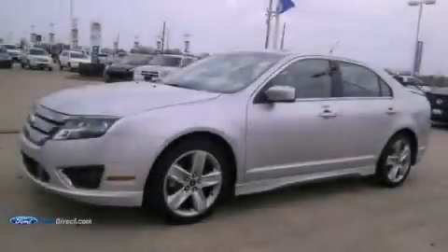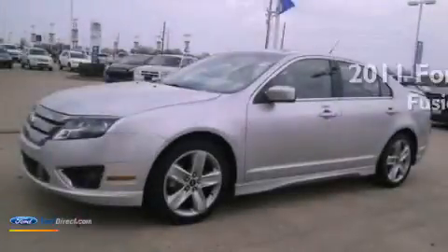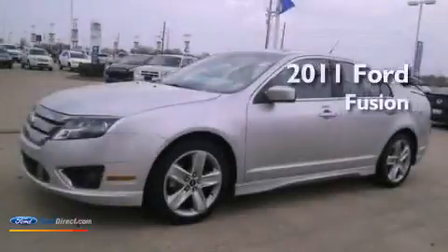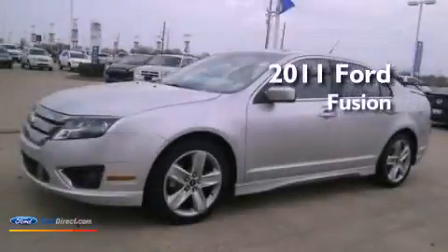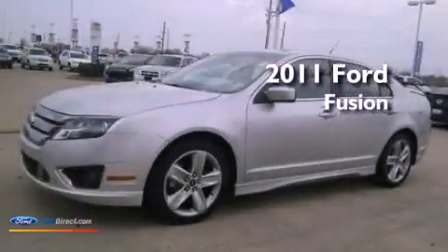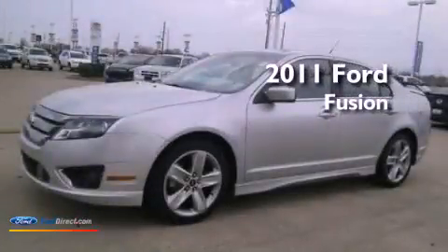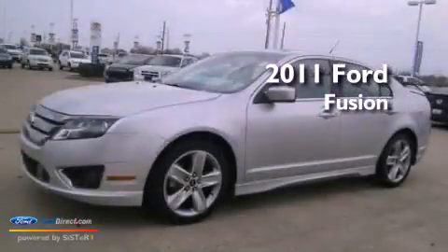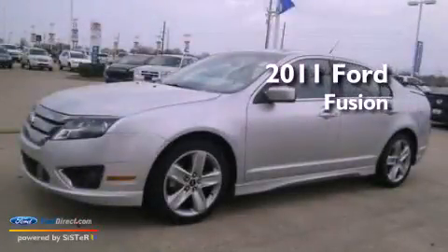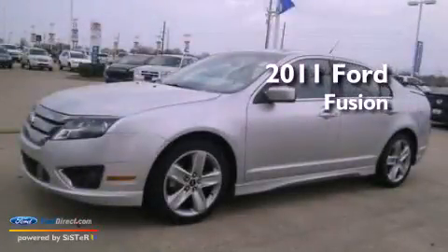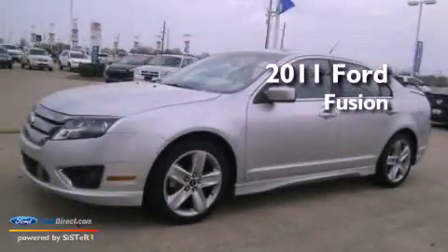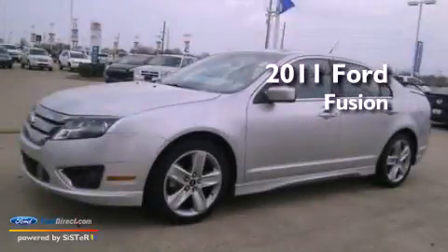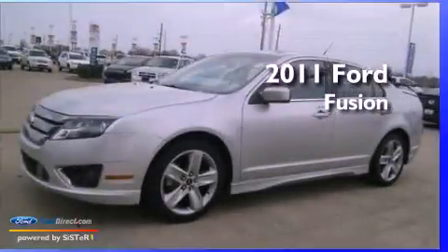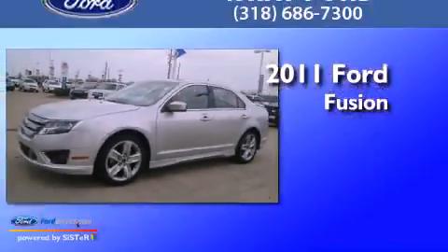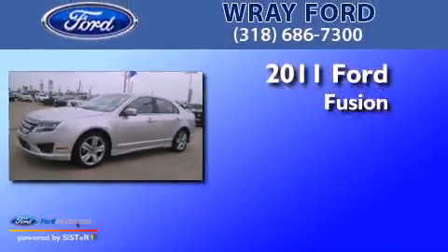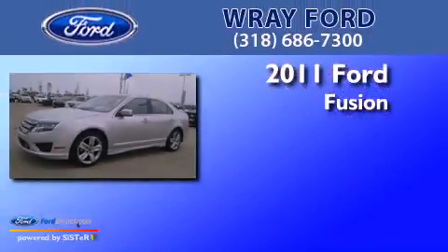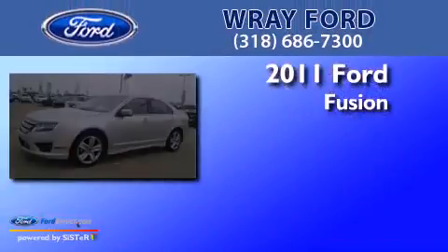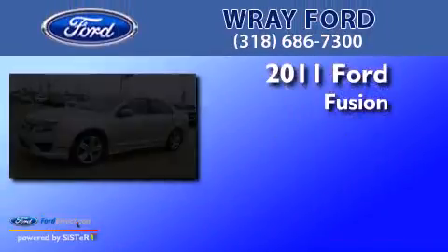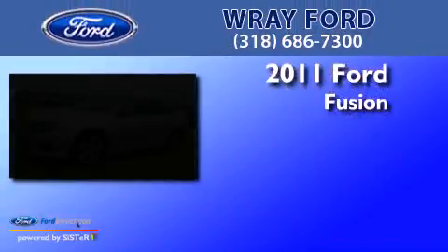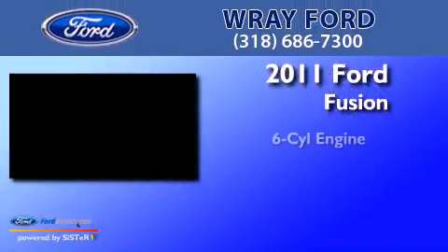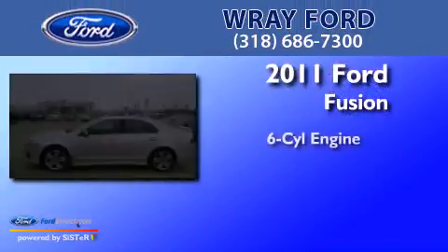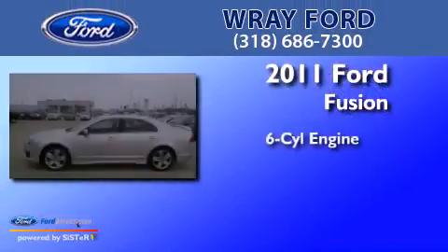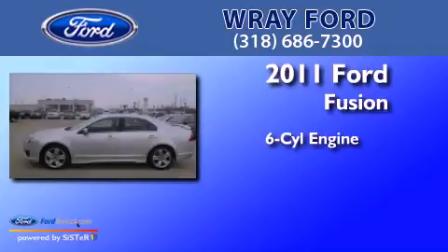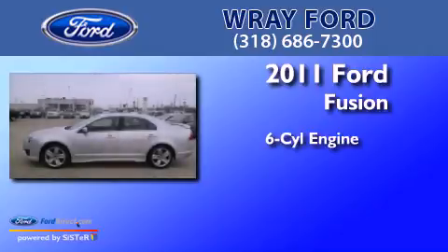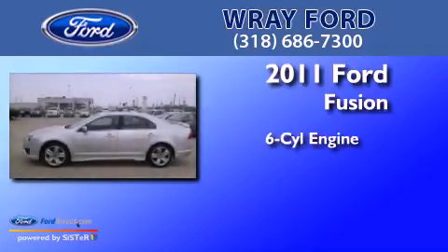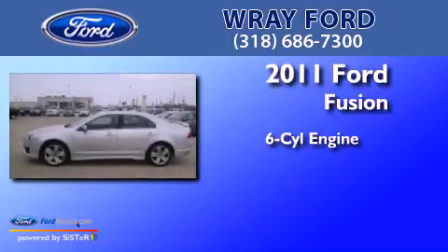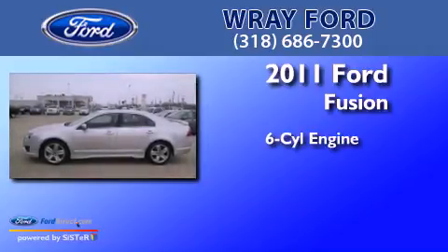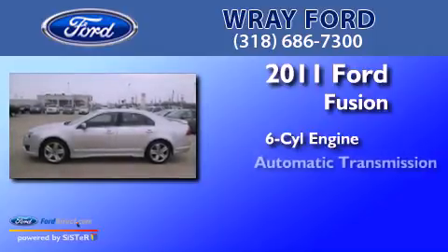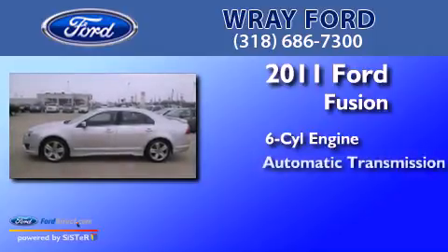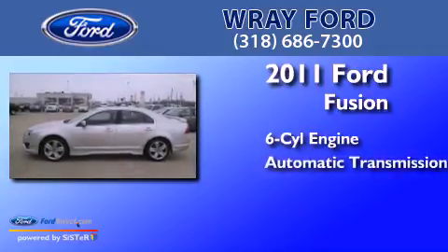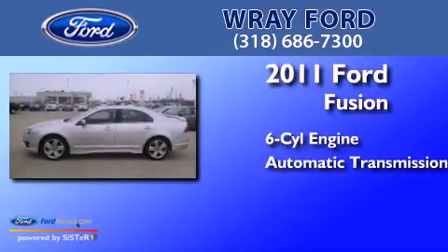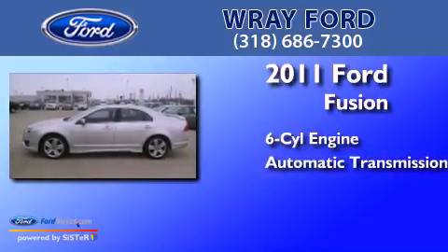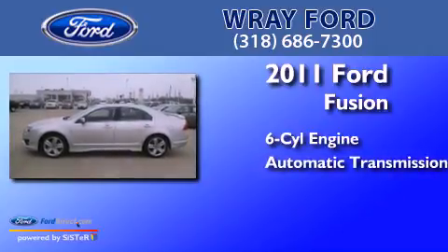This is a 2011 Ford Fusion. It has a six-cylinder engine and an automatic transmission.